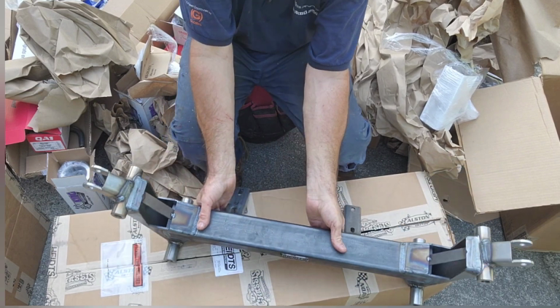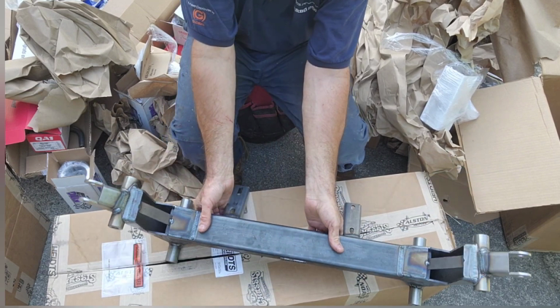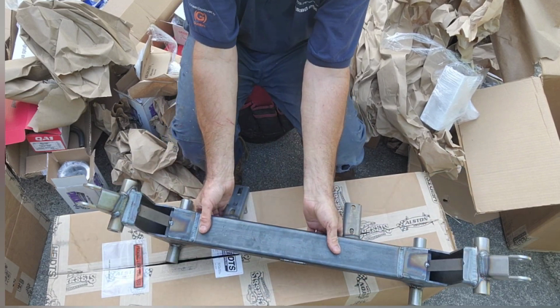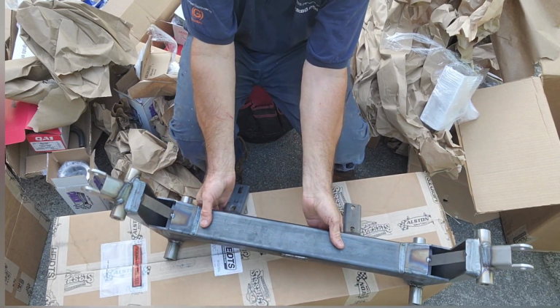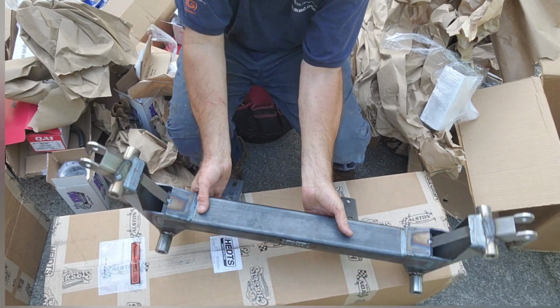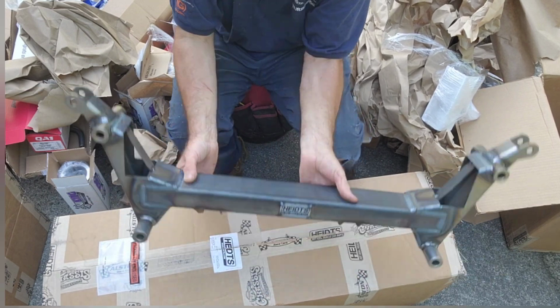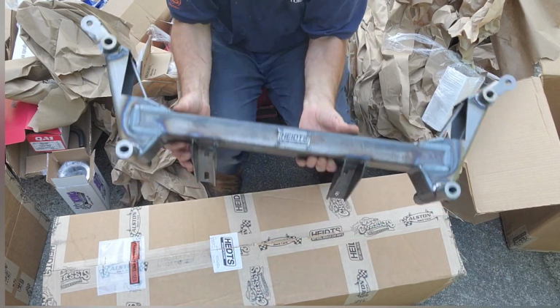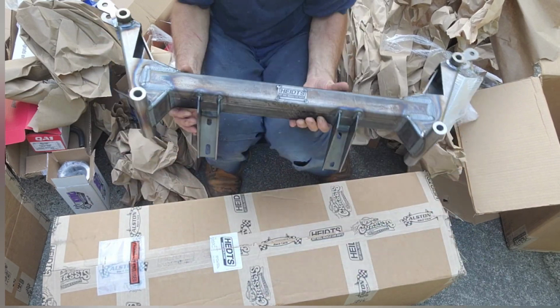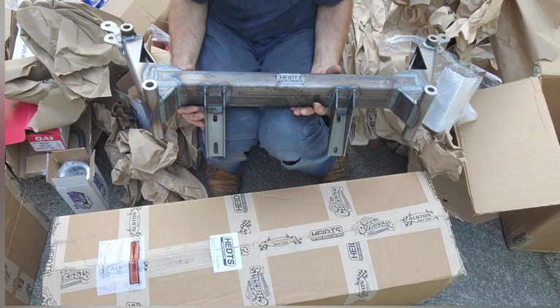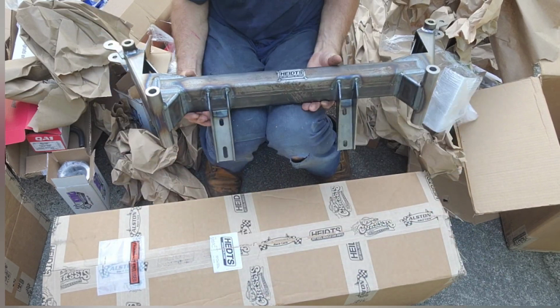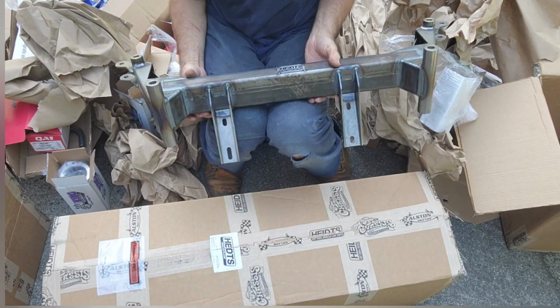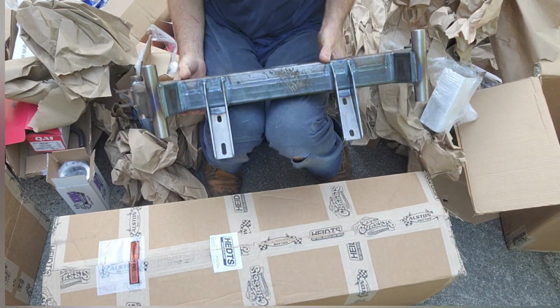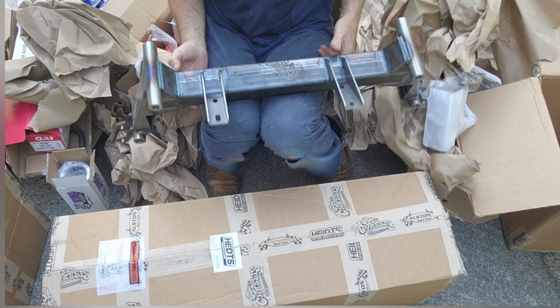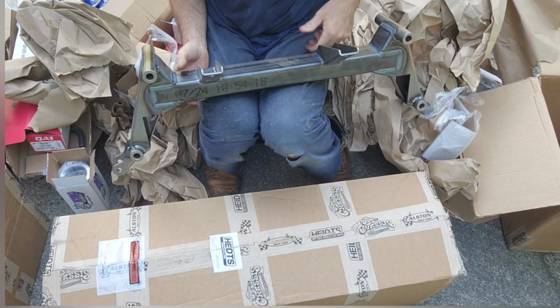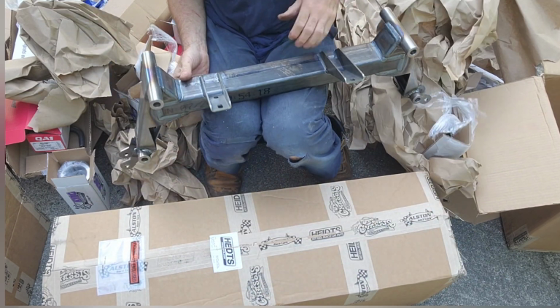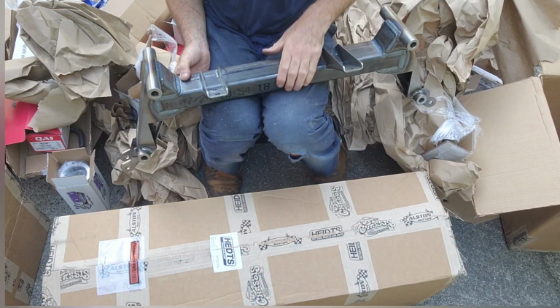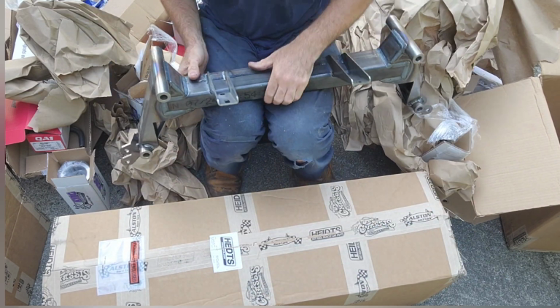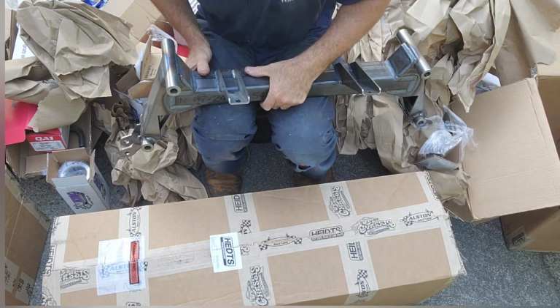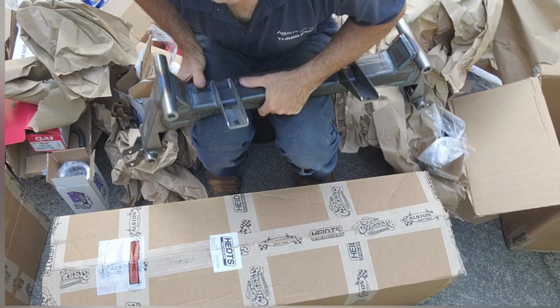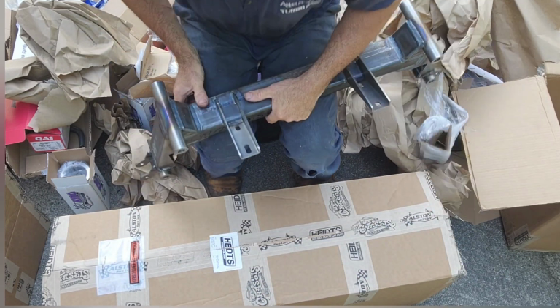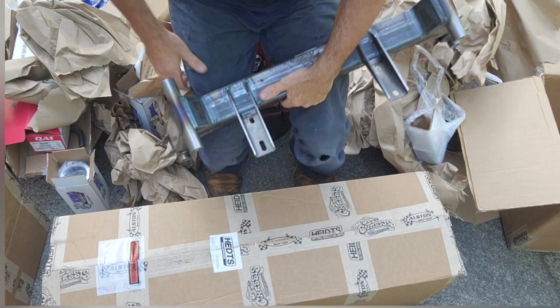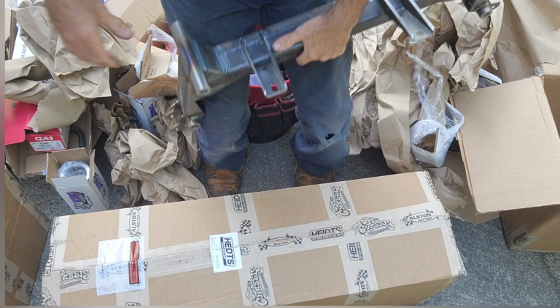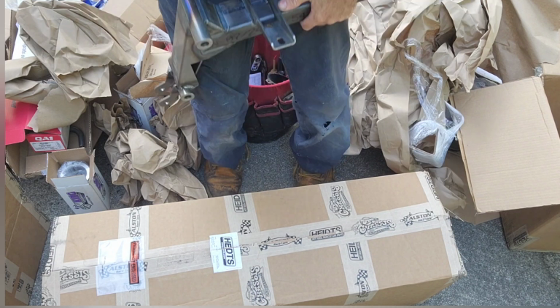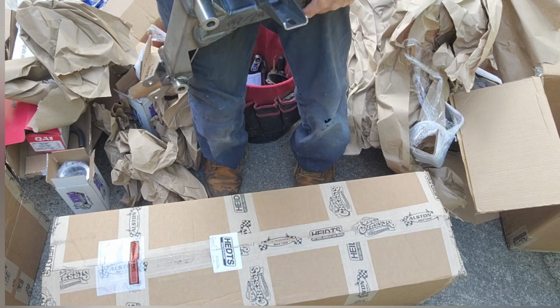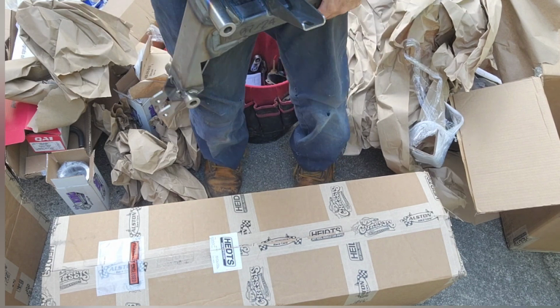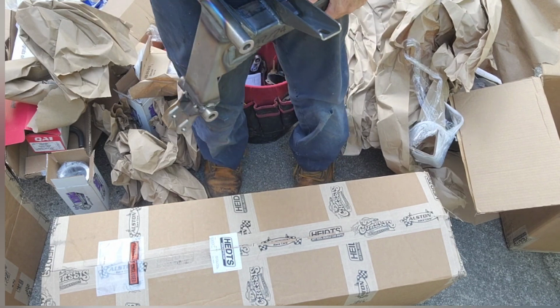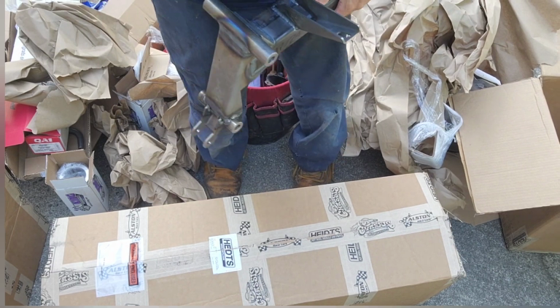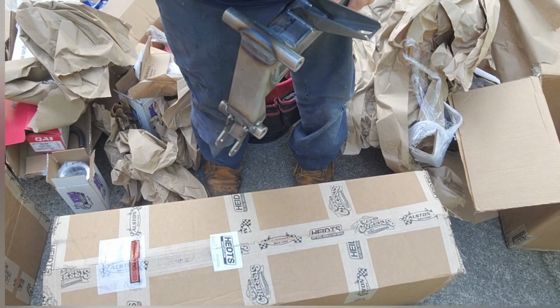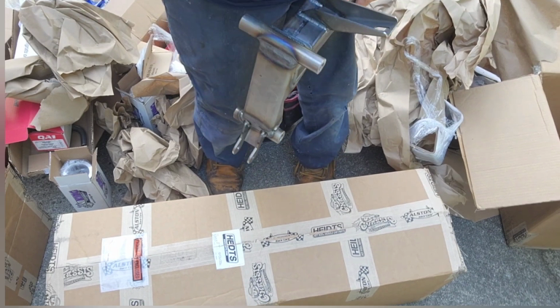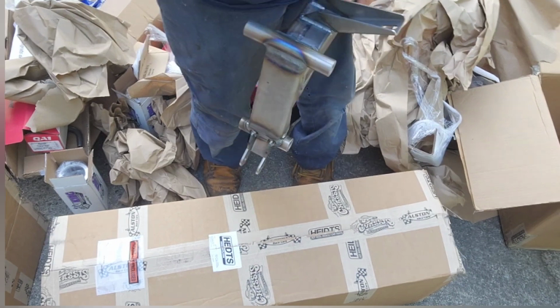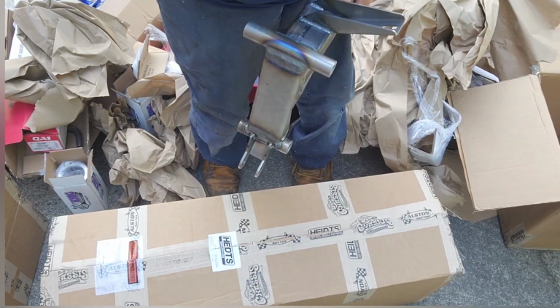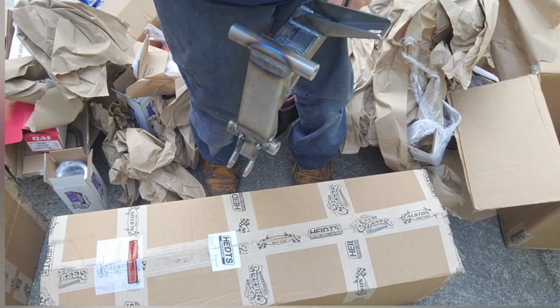Thank you so much for watching this unboxing of the 1934 independent front suspension.